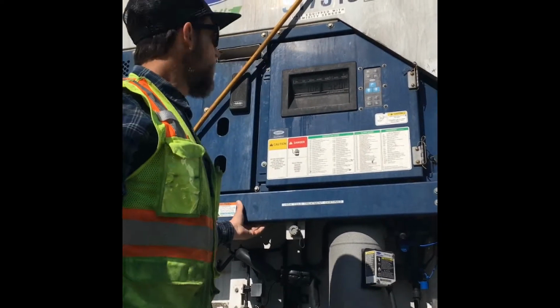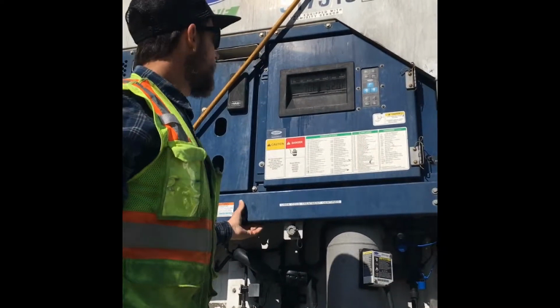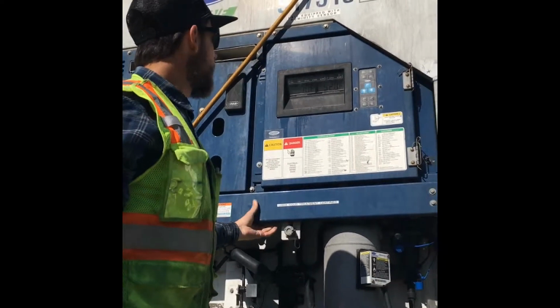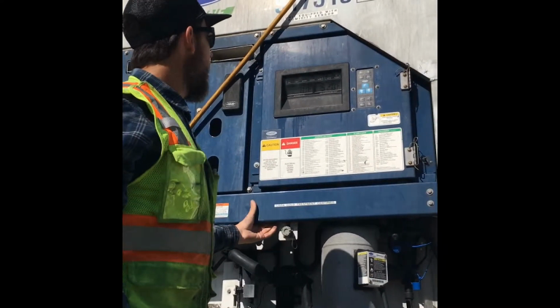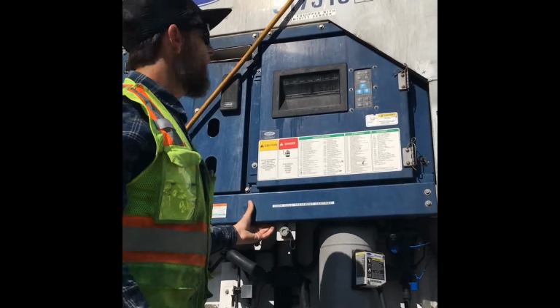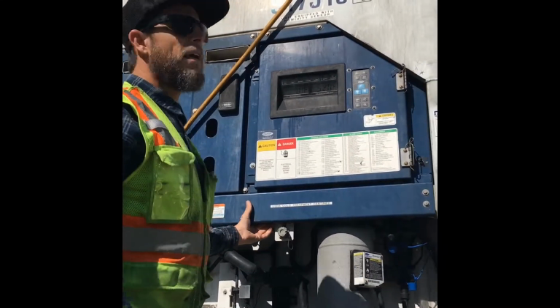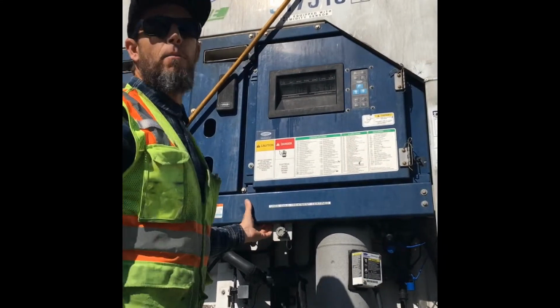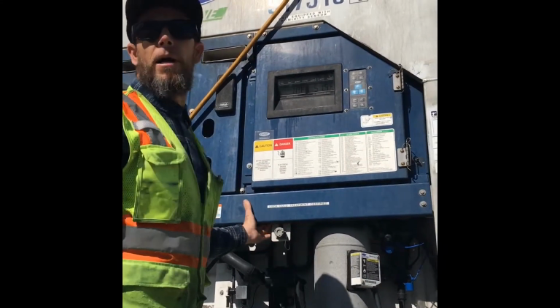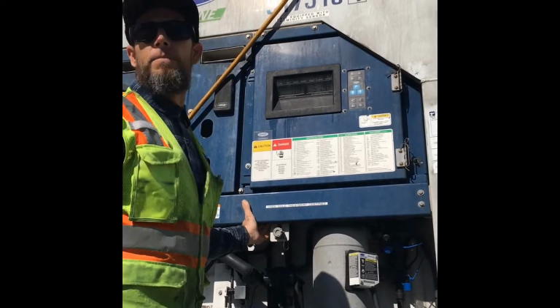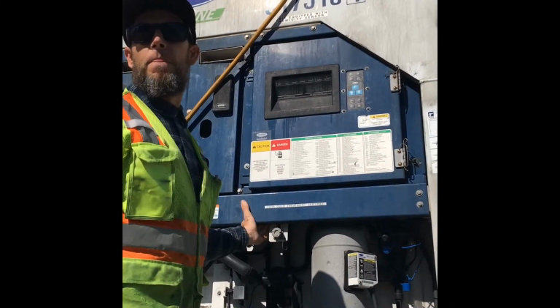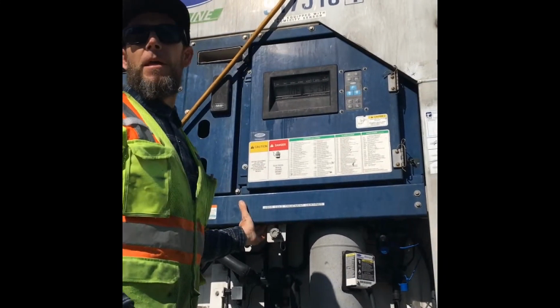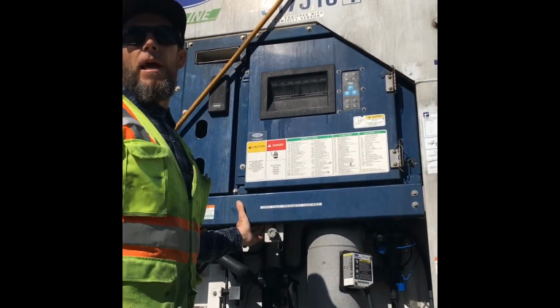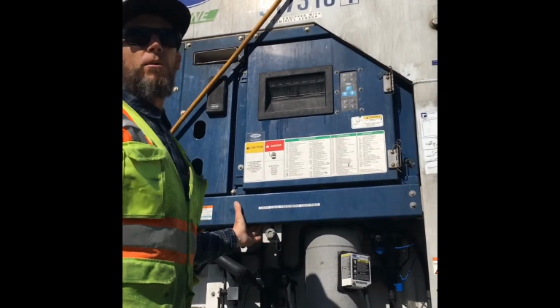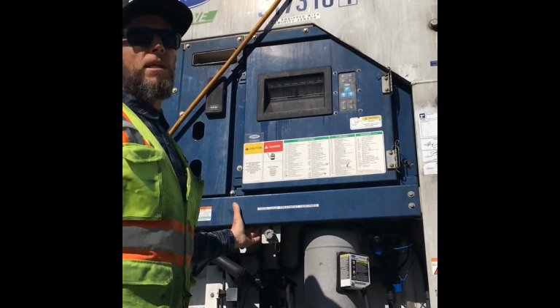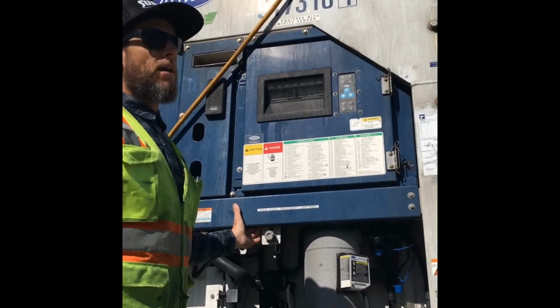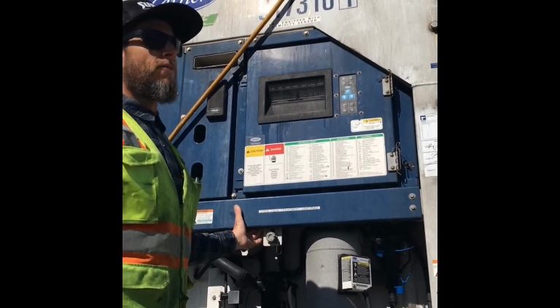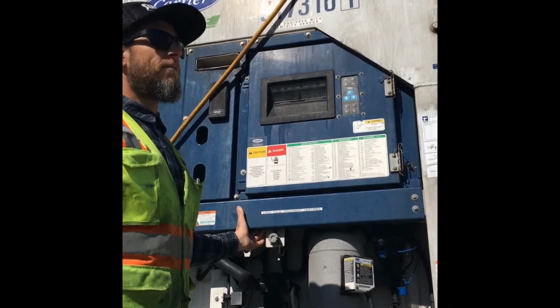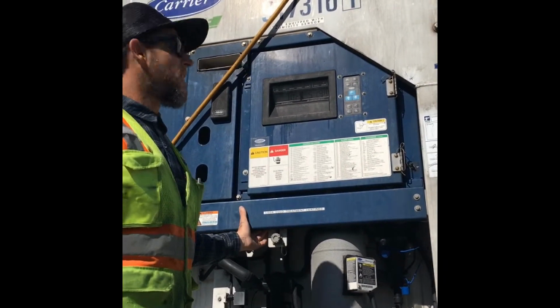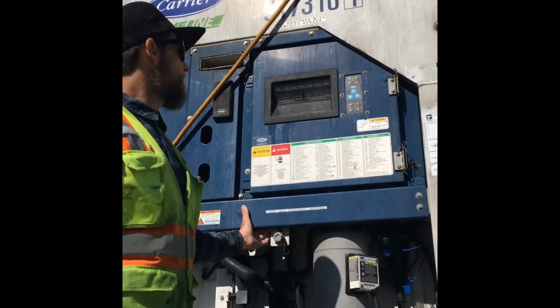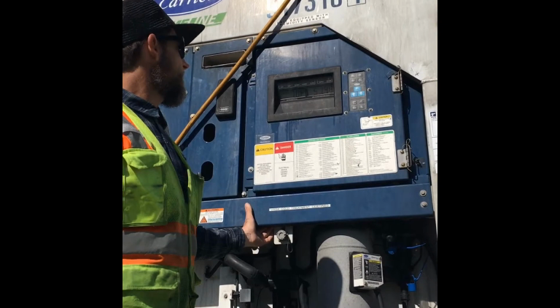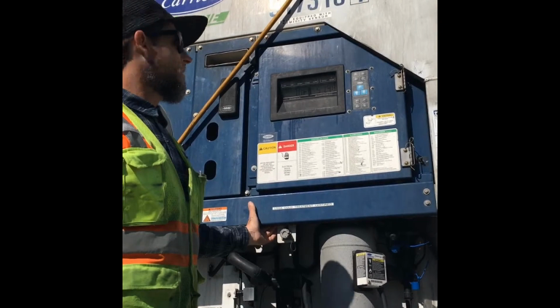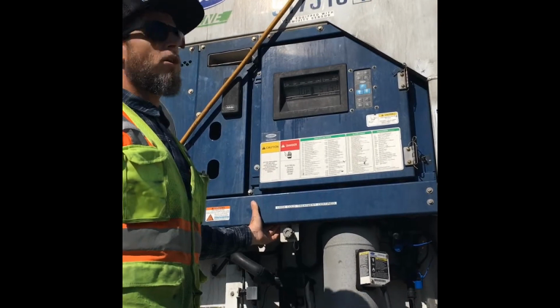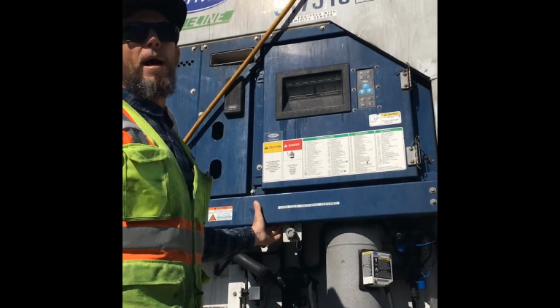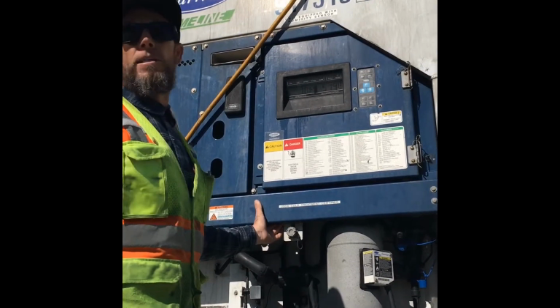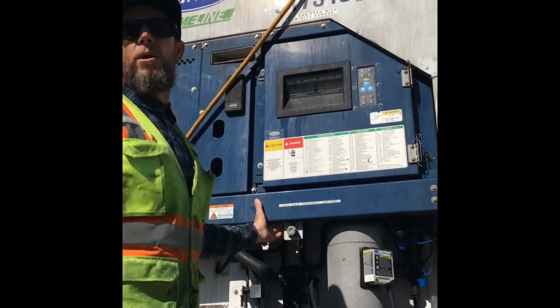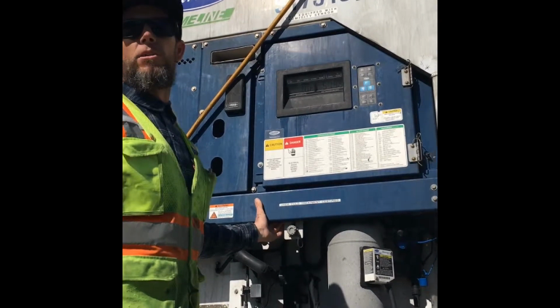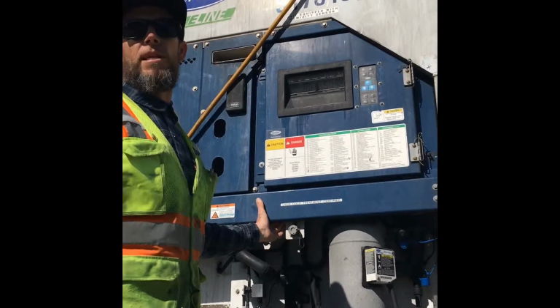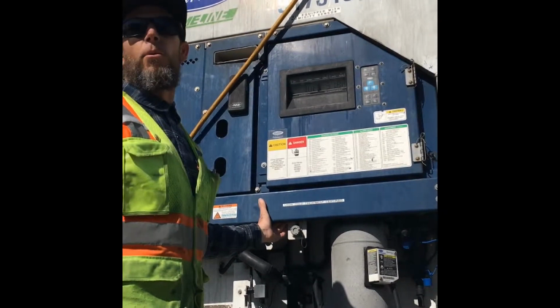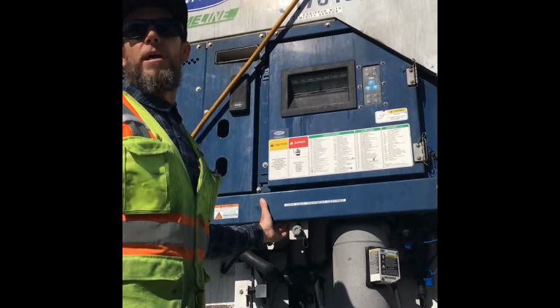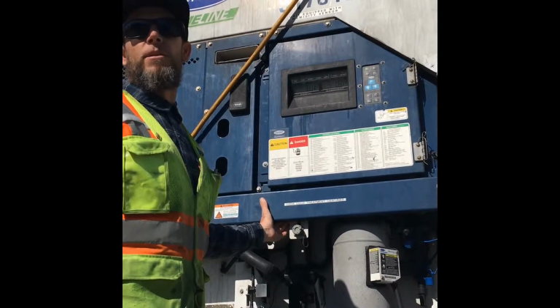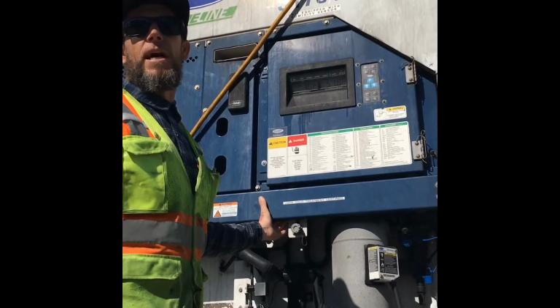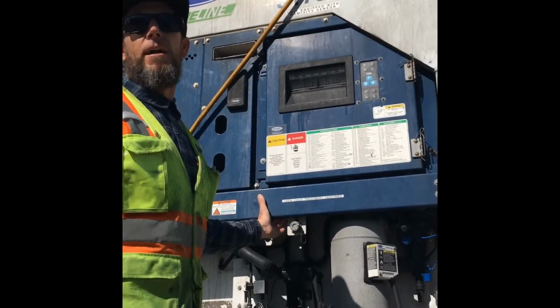If you do not hit the enter button, within seconds it'll go back to whatever it was set at before.